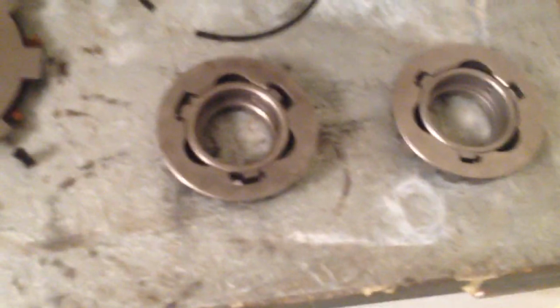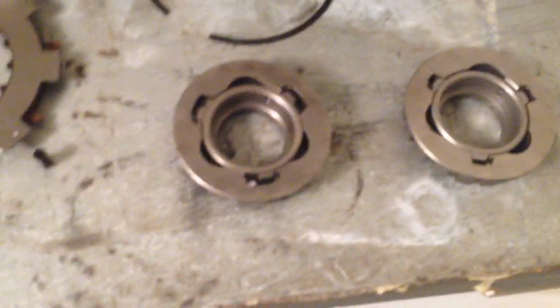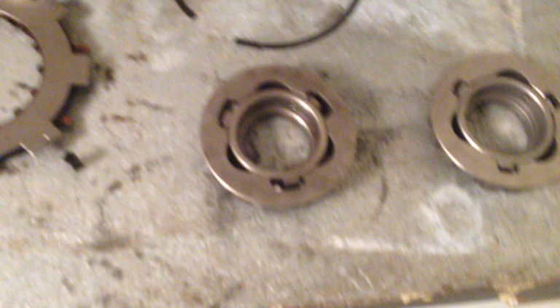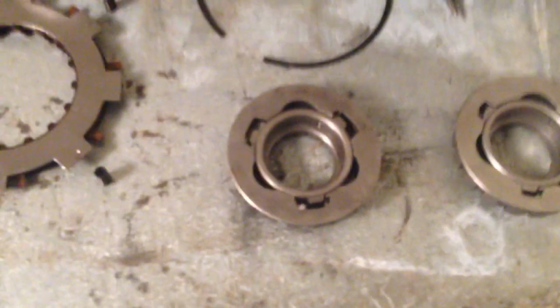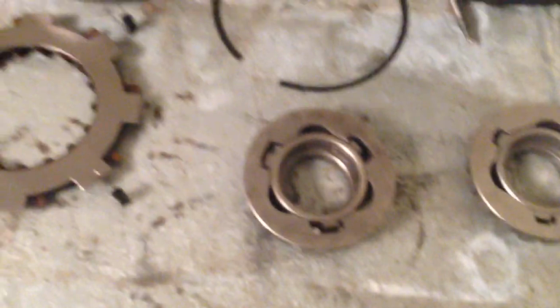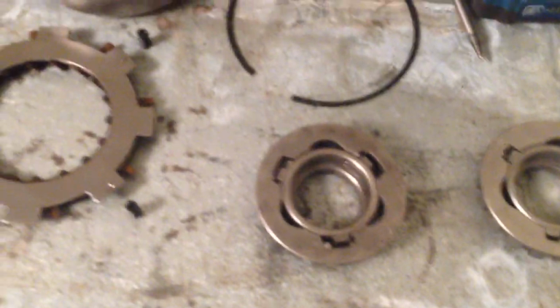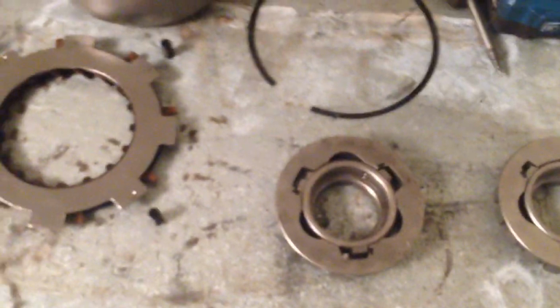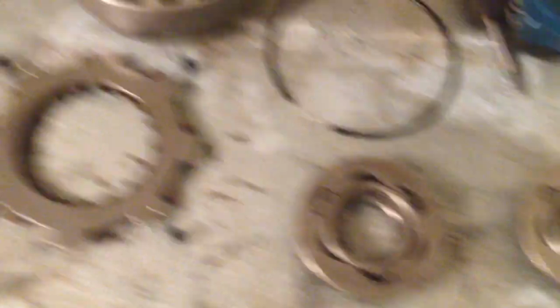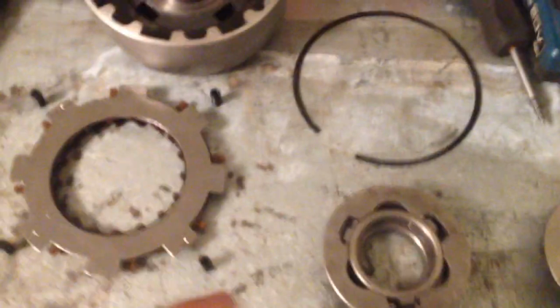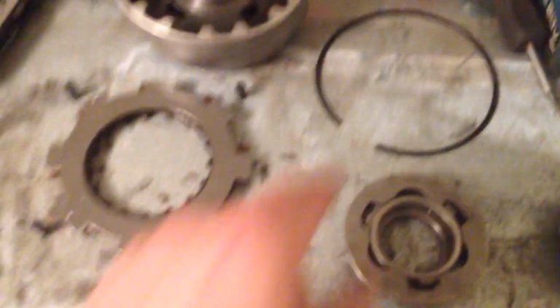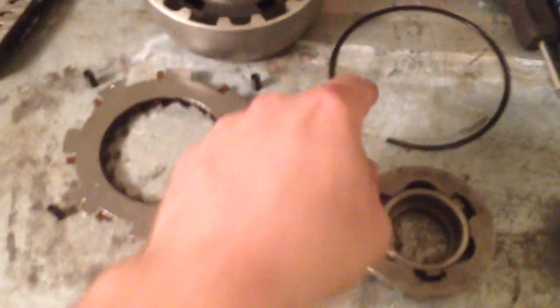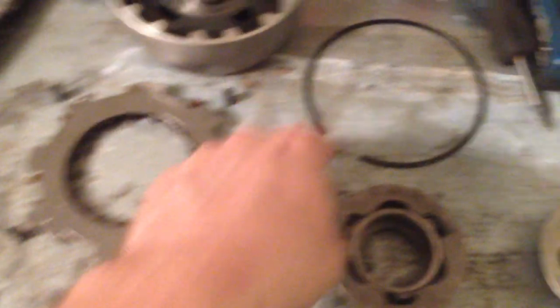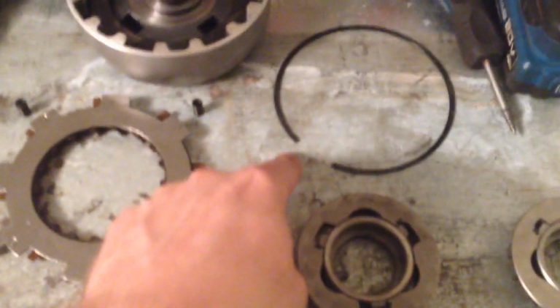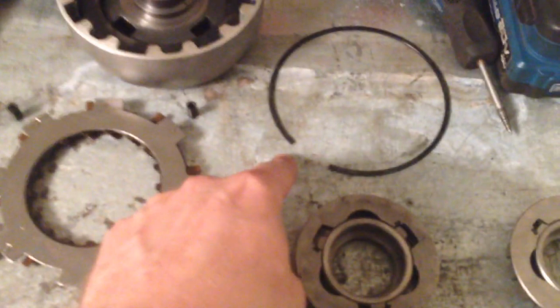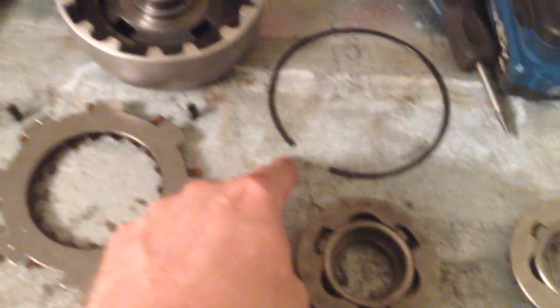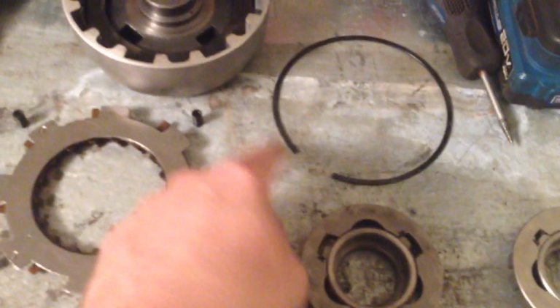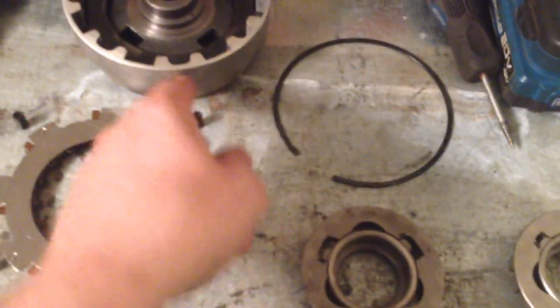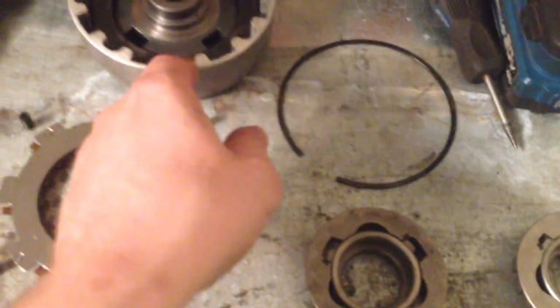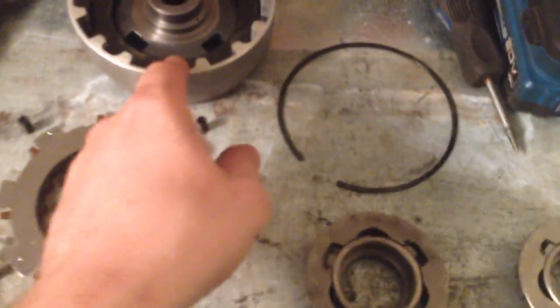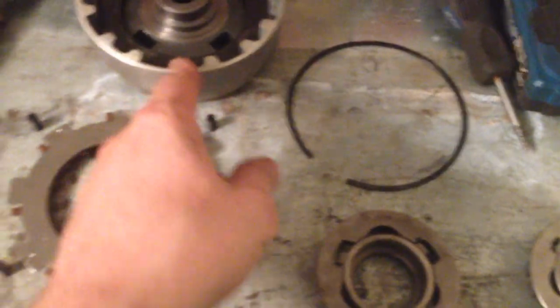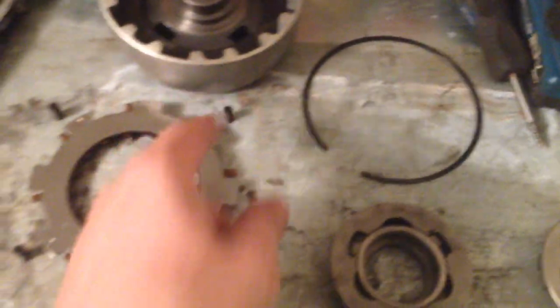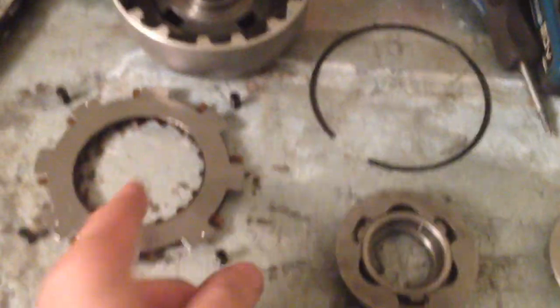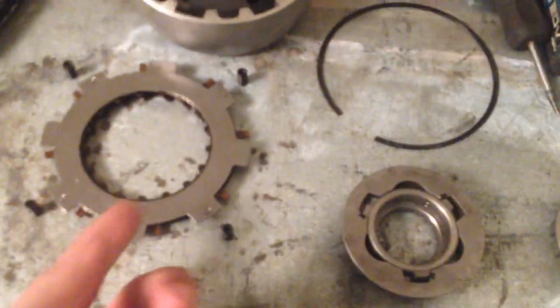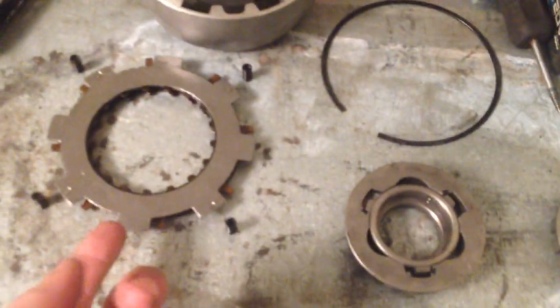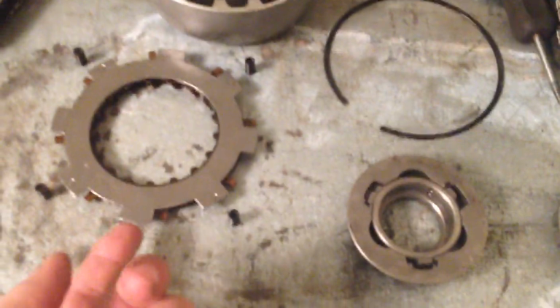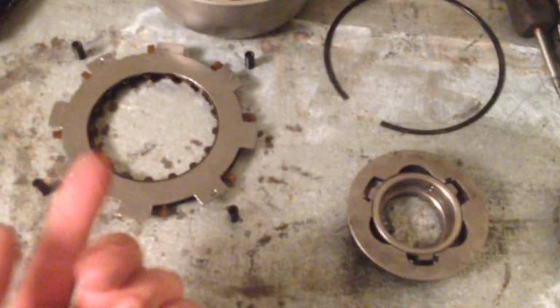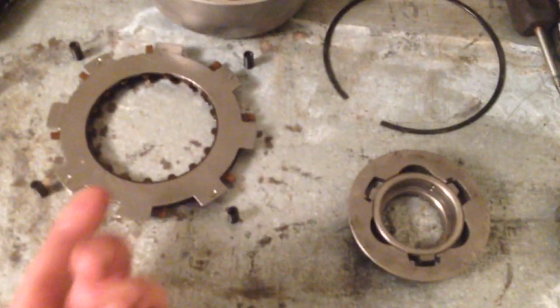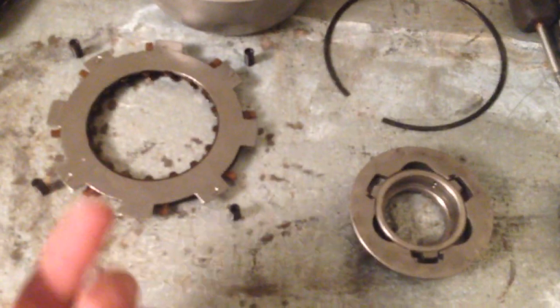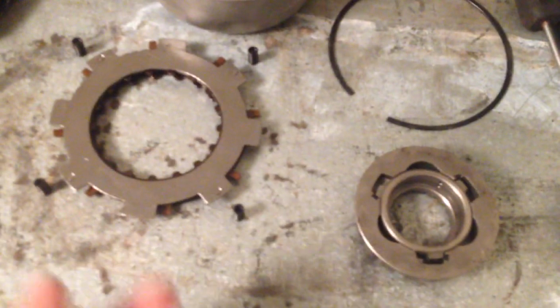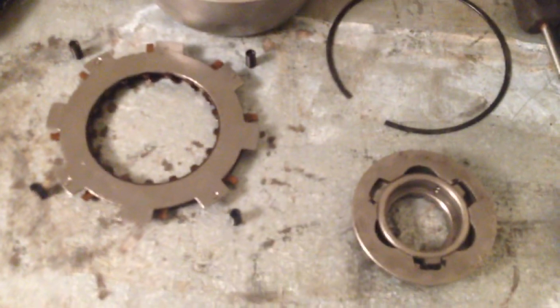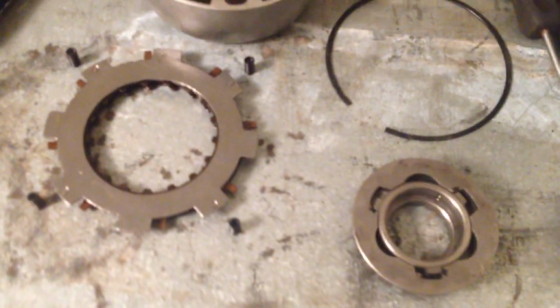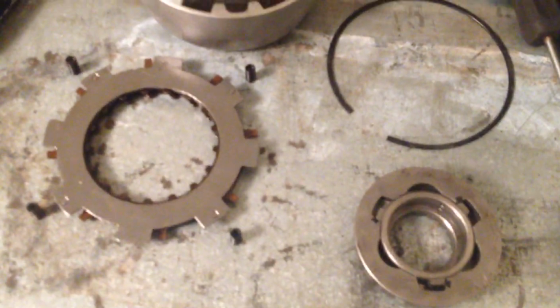You gotta use this way to get in — just pull that ring and pull a couple of clutch rings.